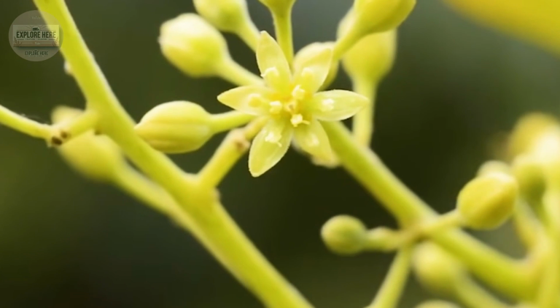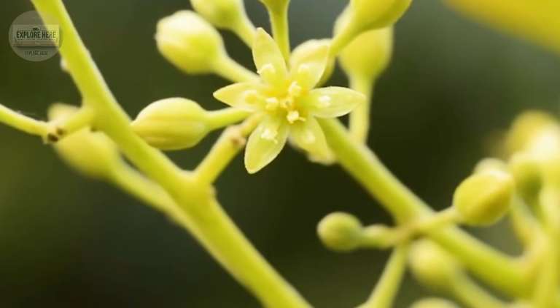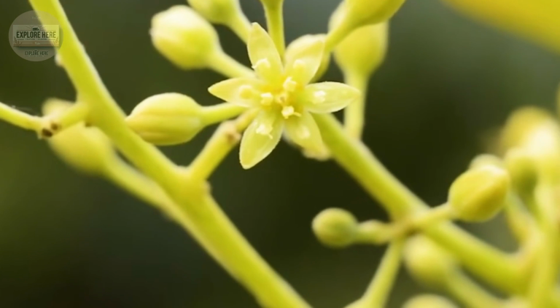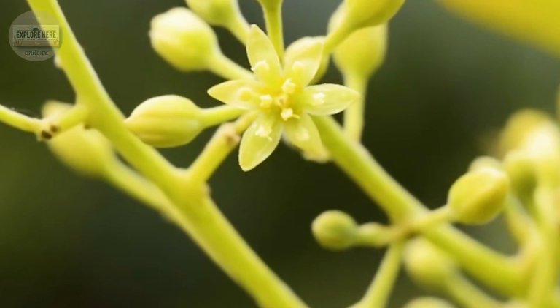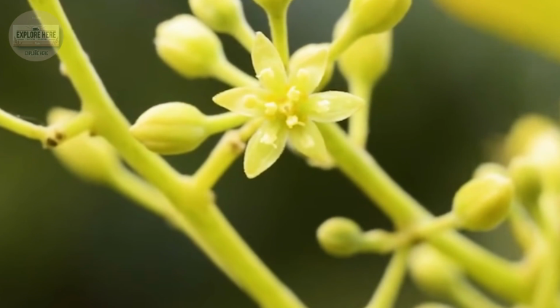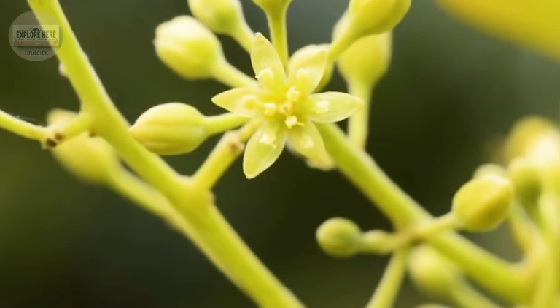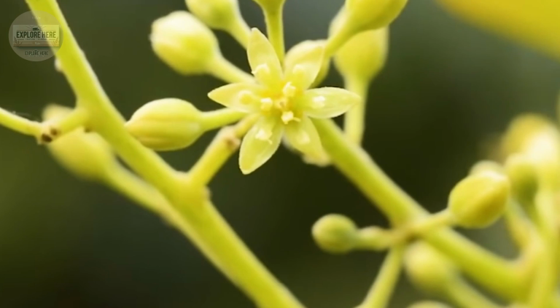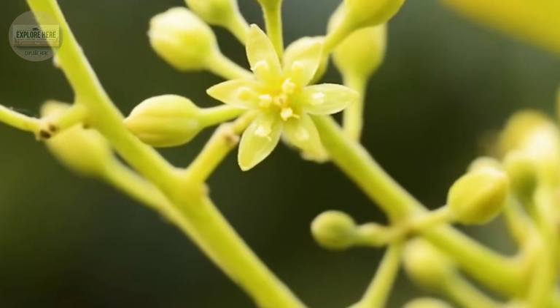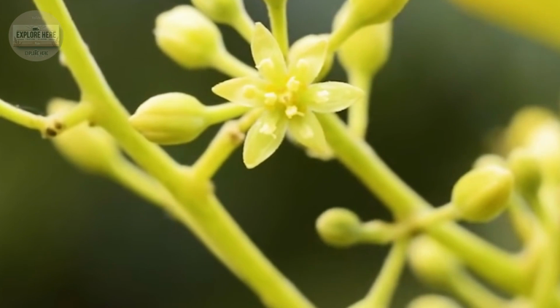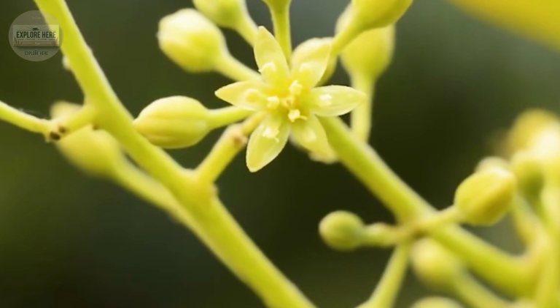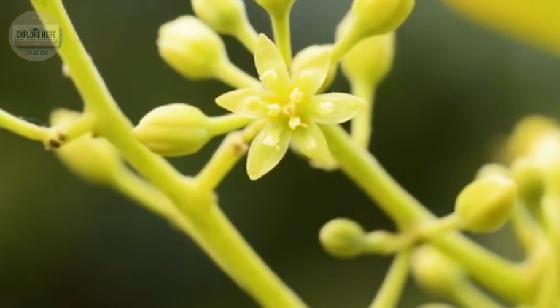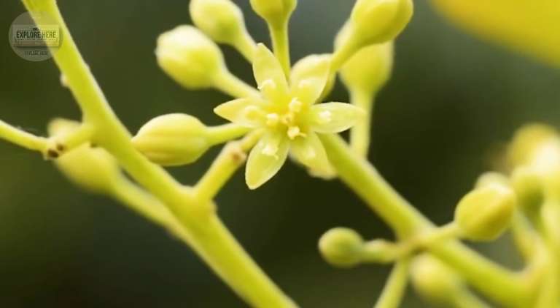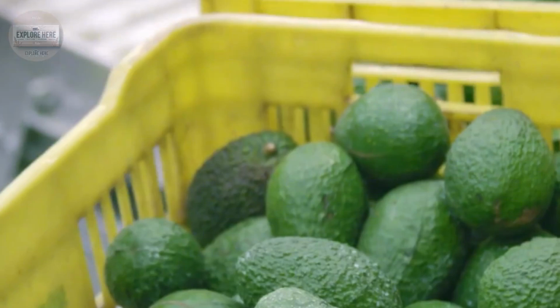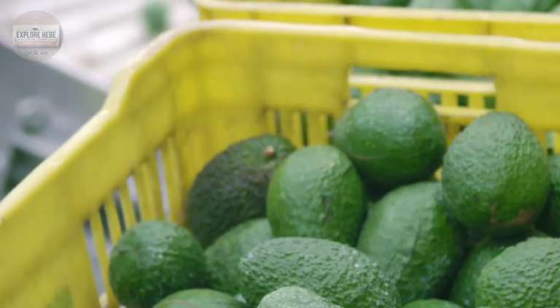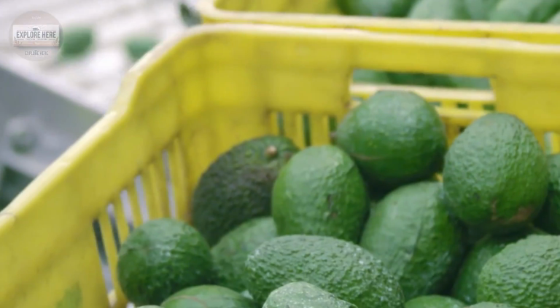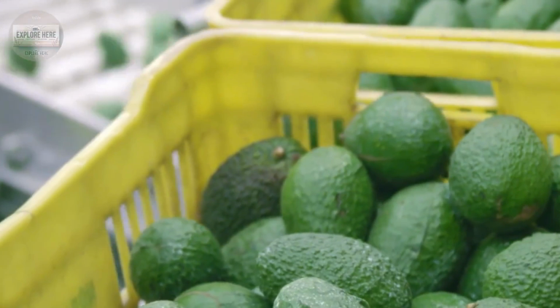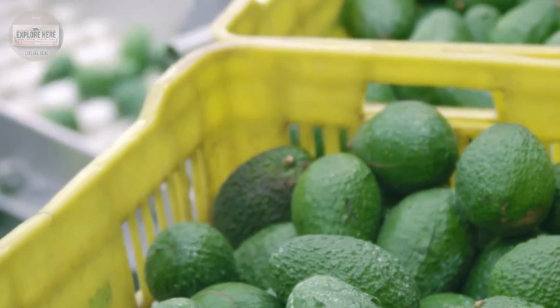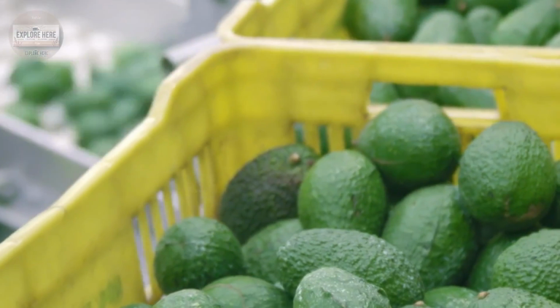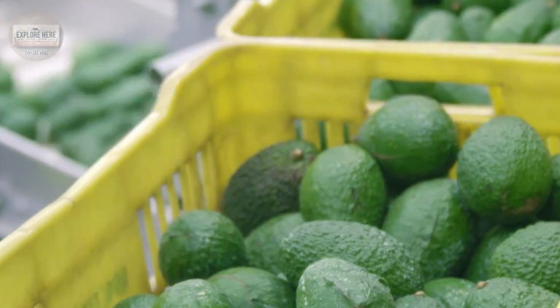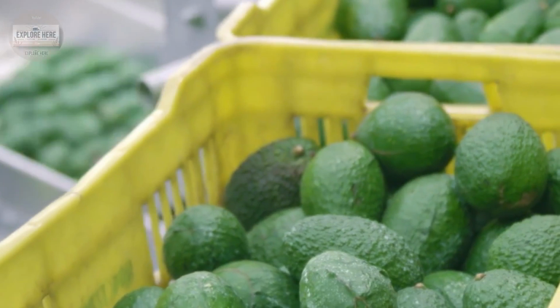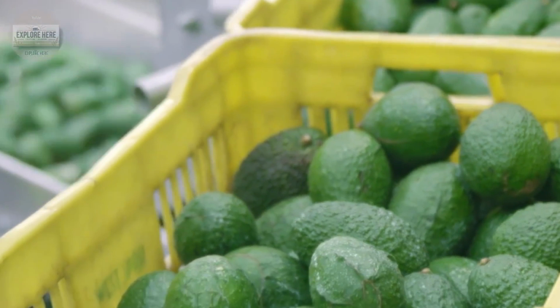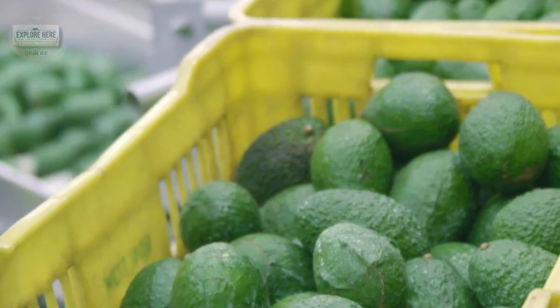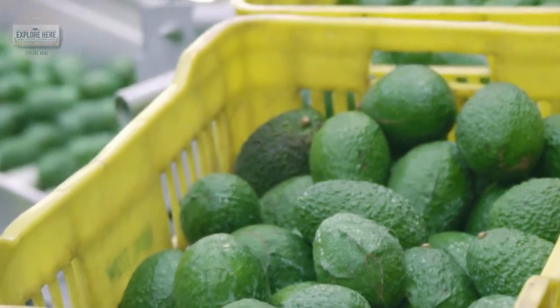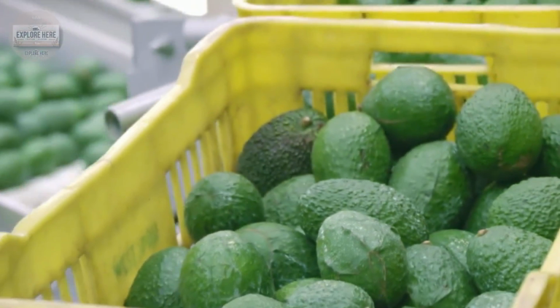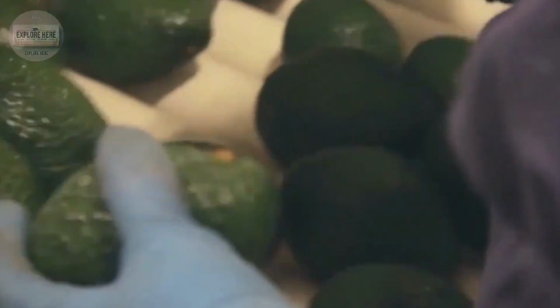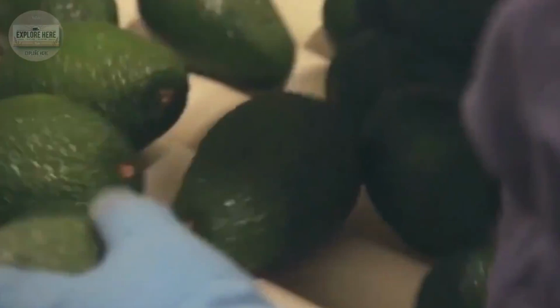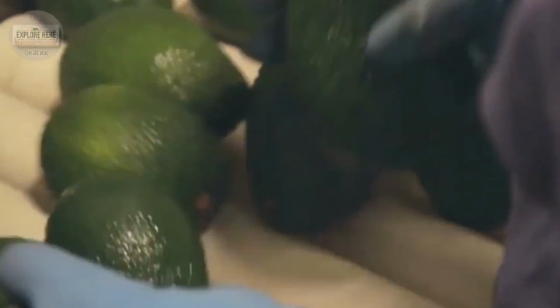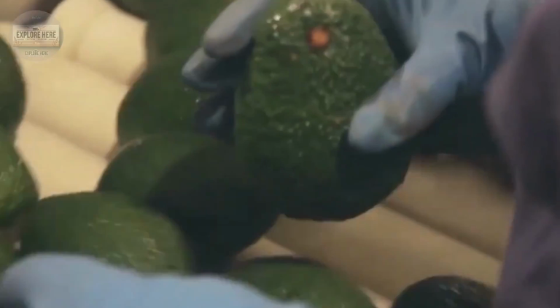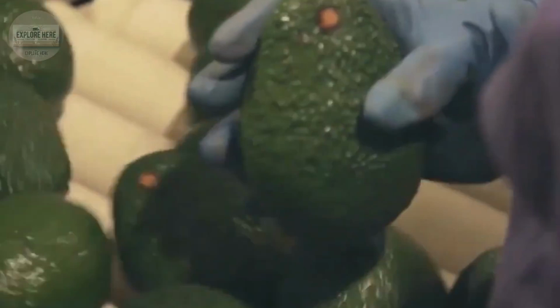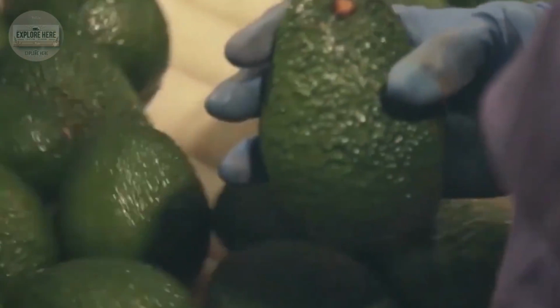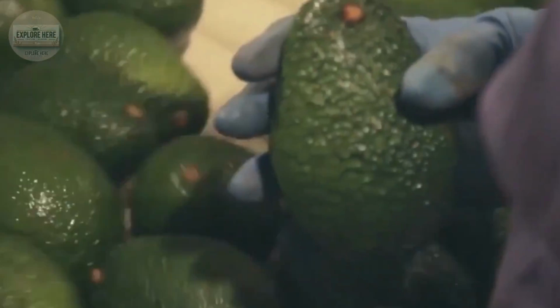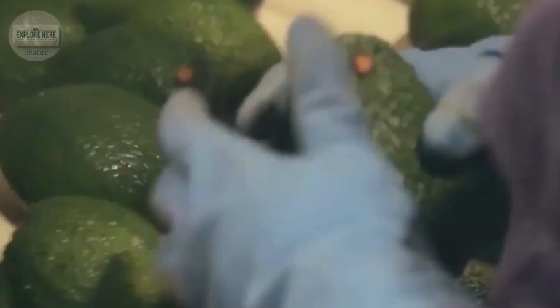In addition to its alluring rich flavor, avocados are also processed into nutrient-rich oil — a precious essence with high value.